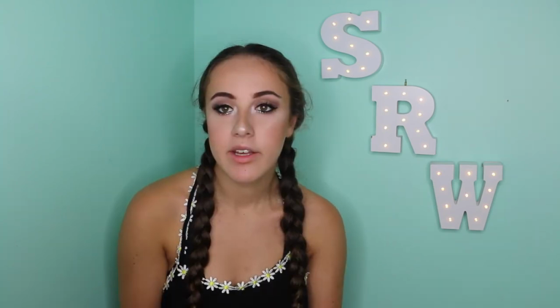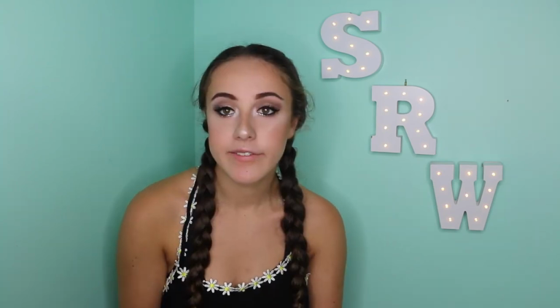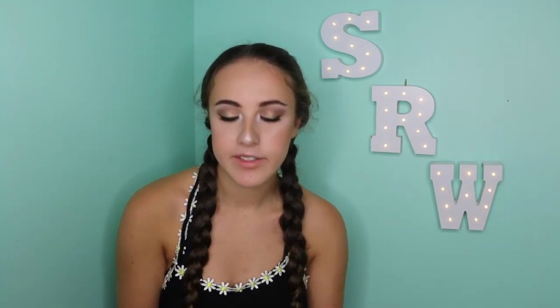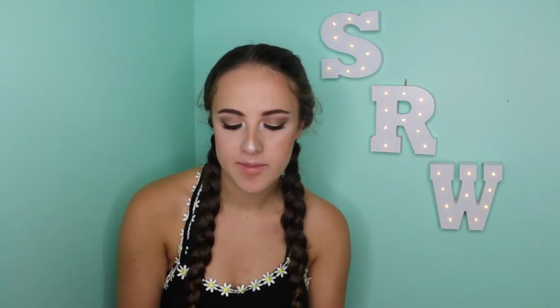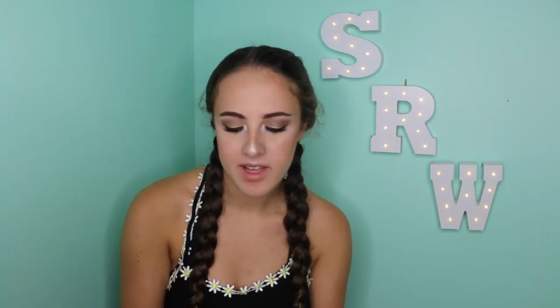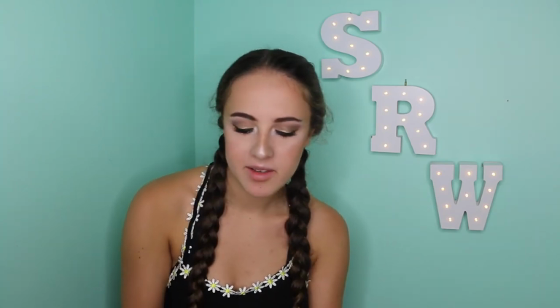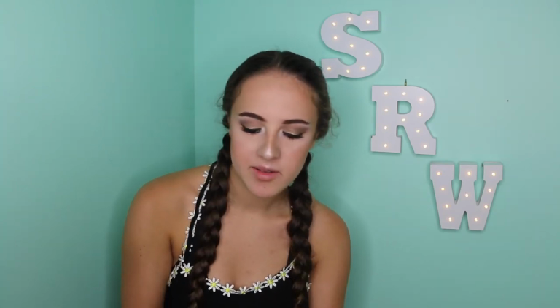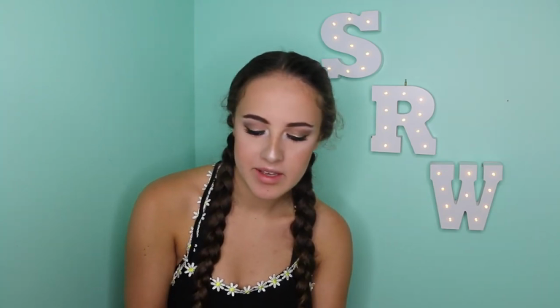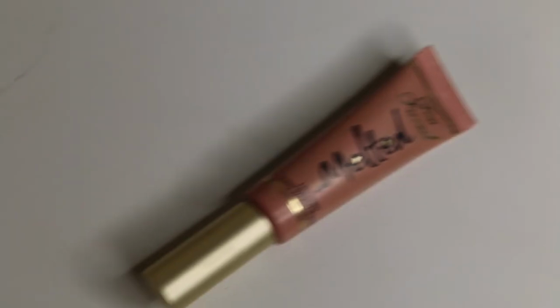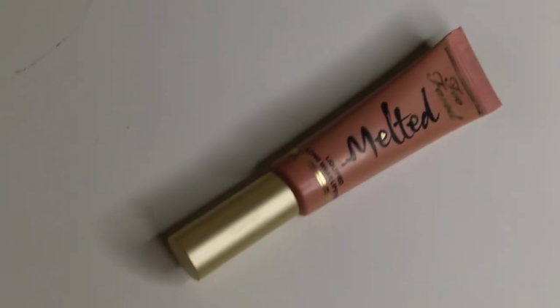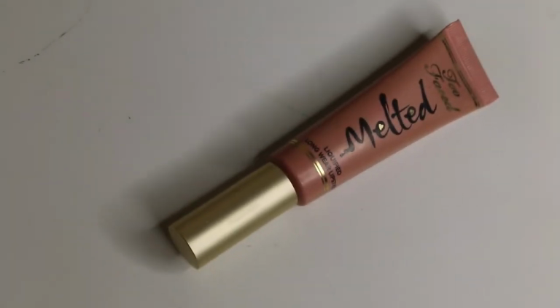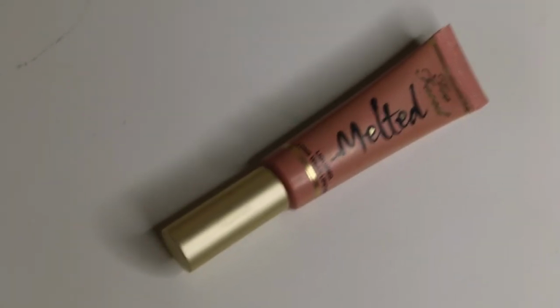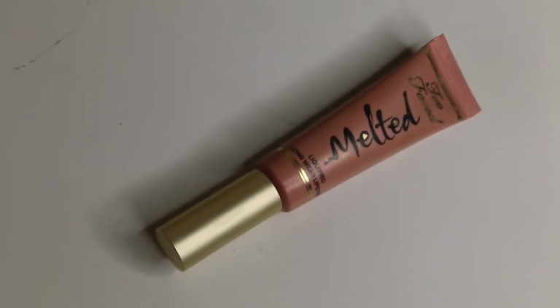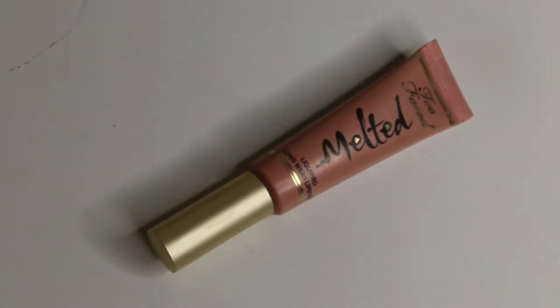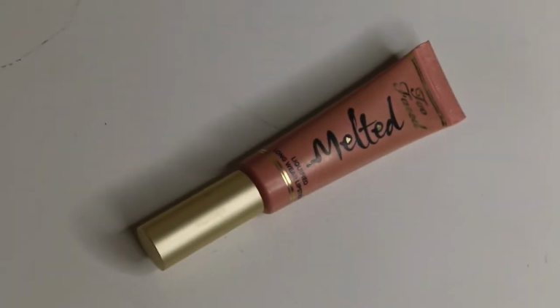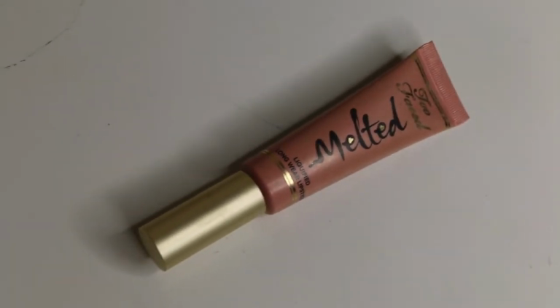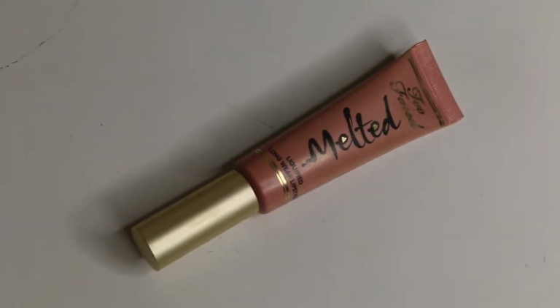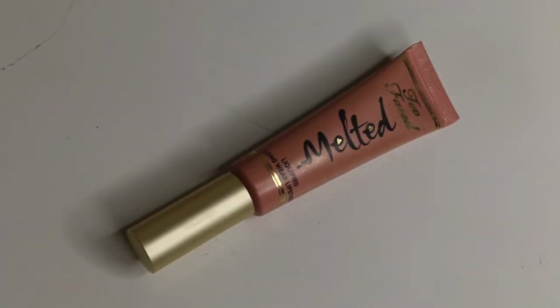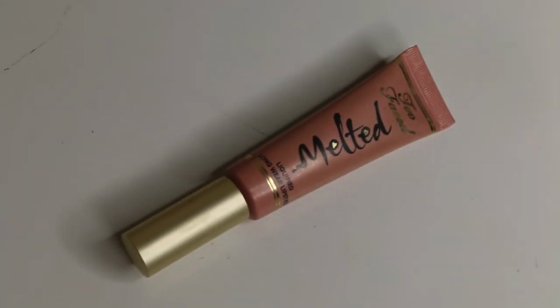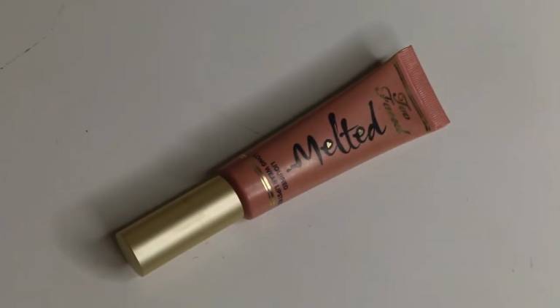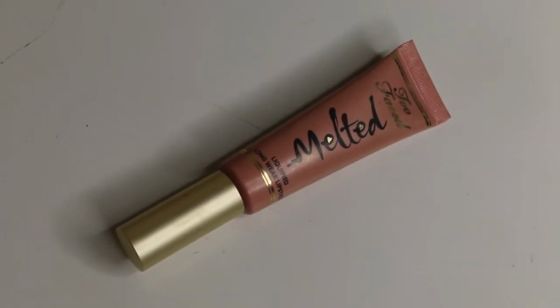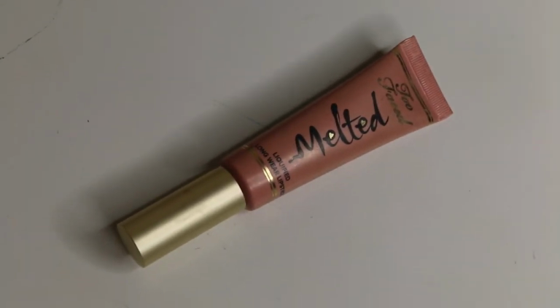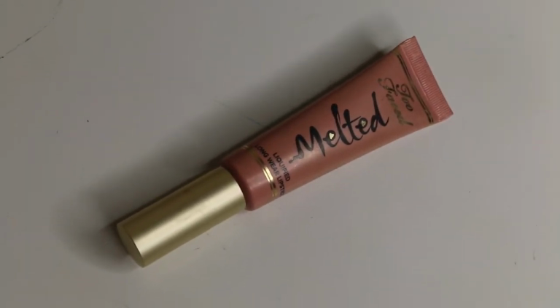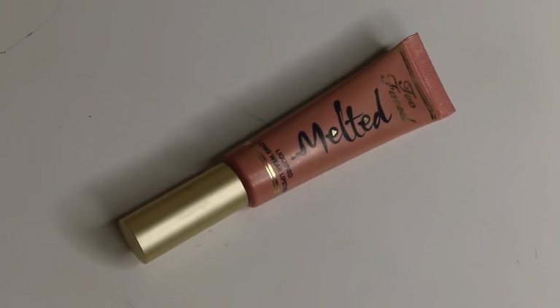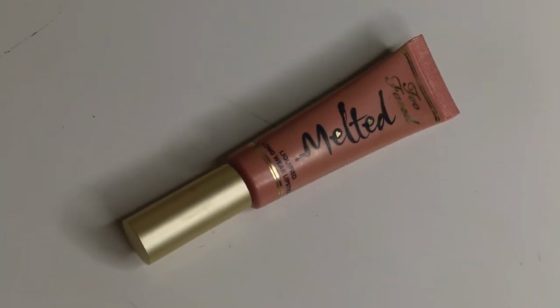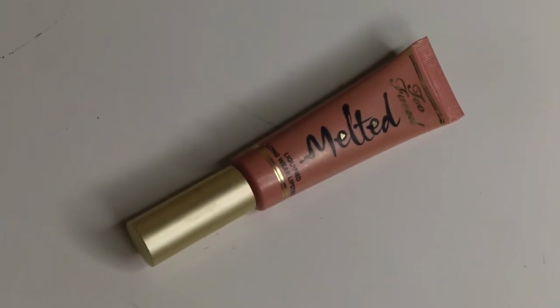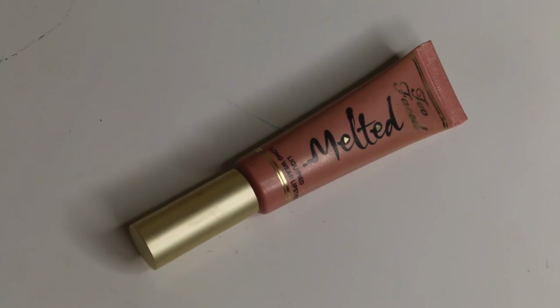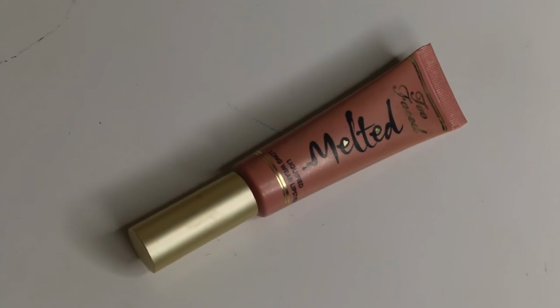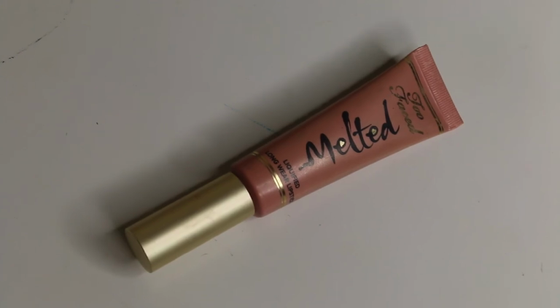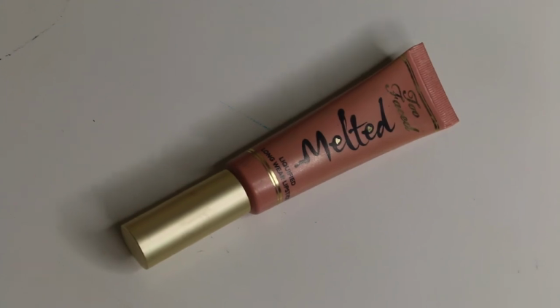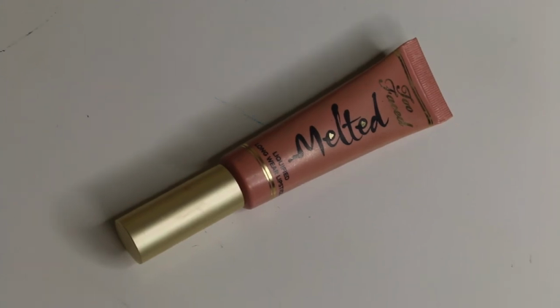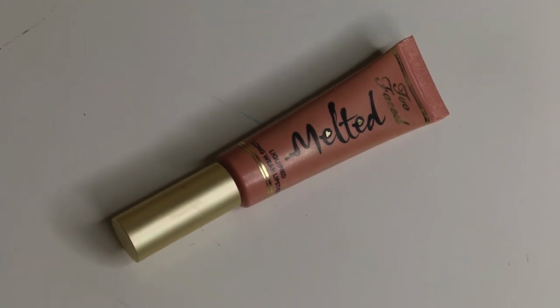For lips, I'm going to be using the Too Faced Melted Liquified Lipstick in the shade Melted Nude.